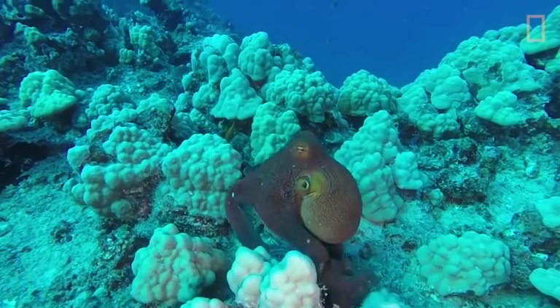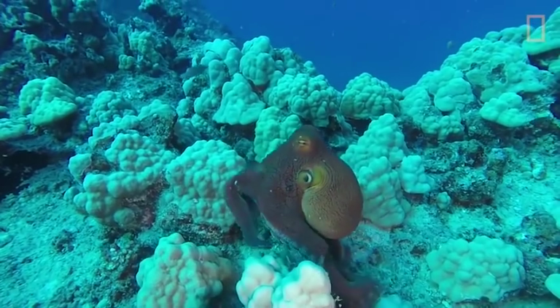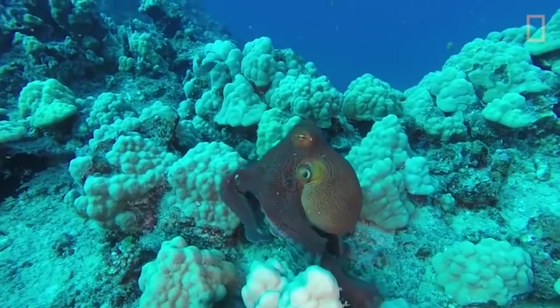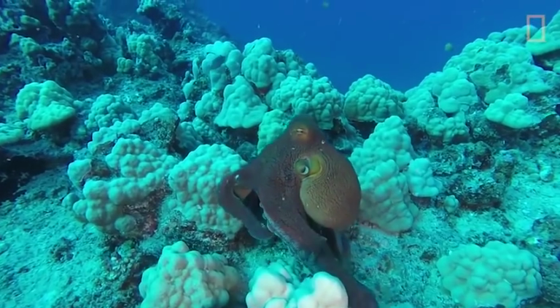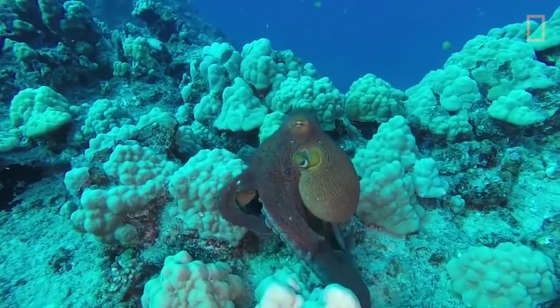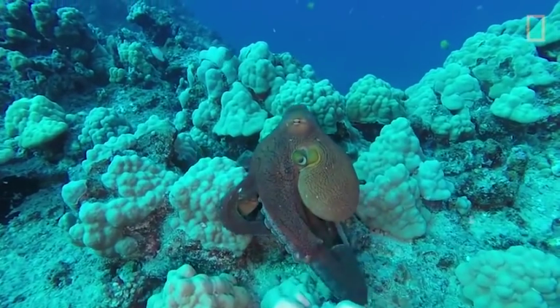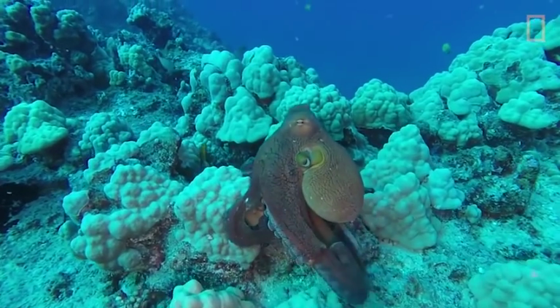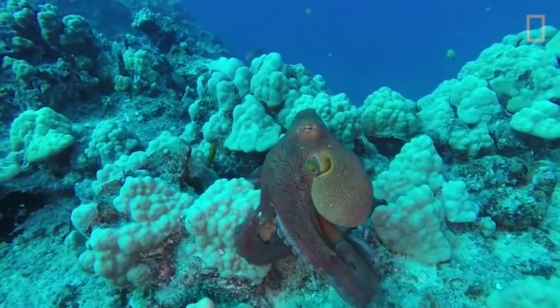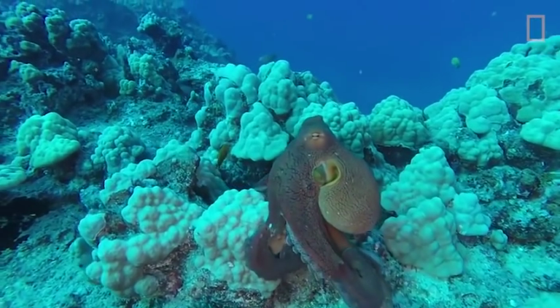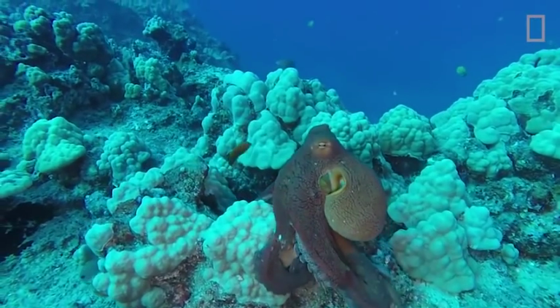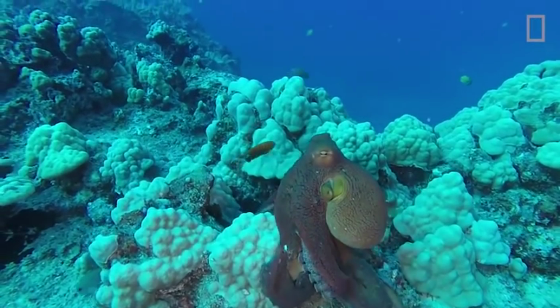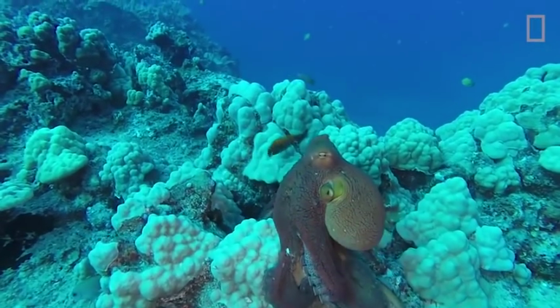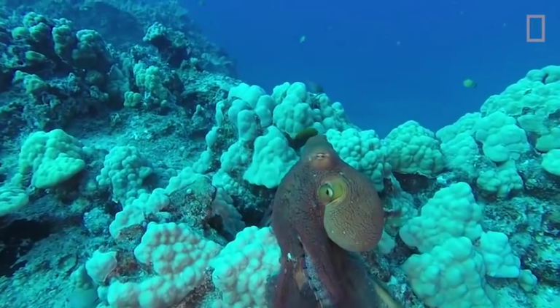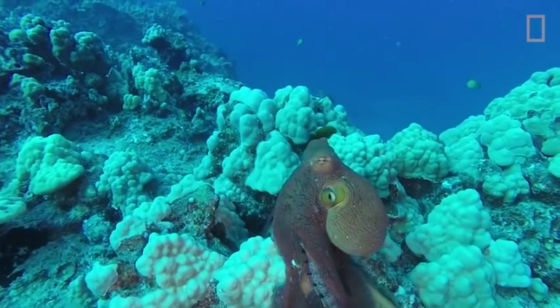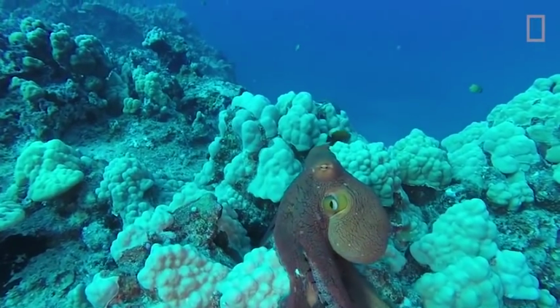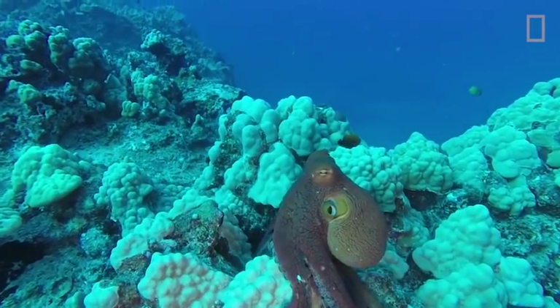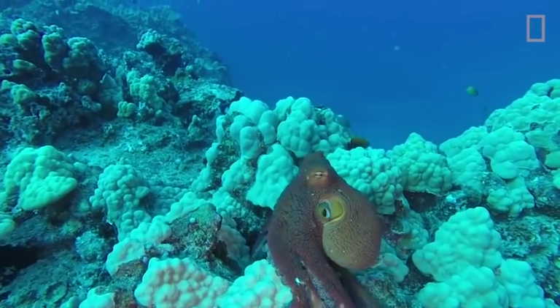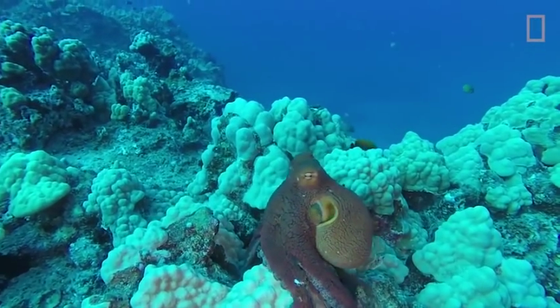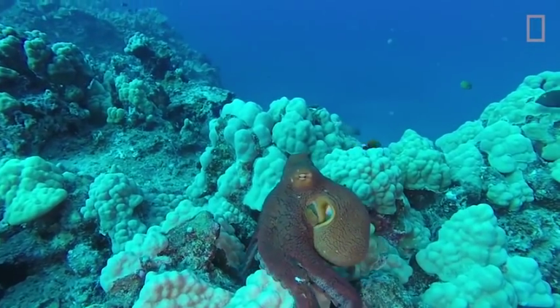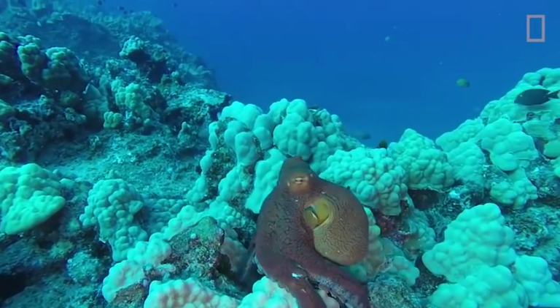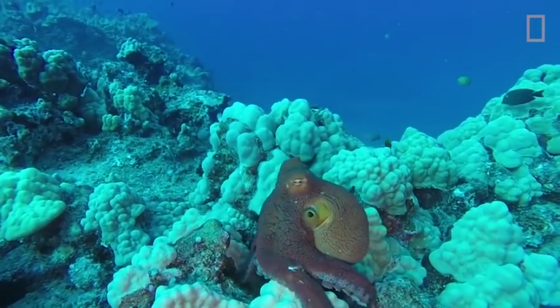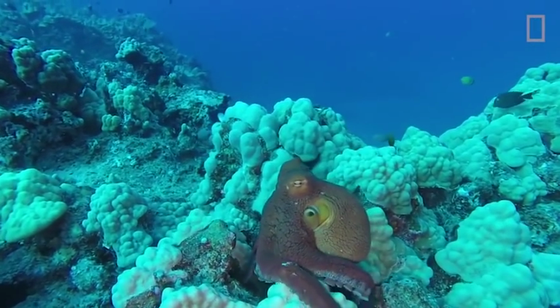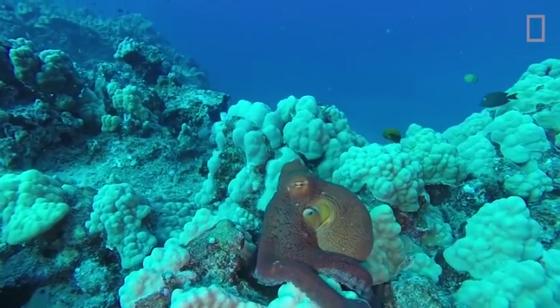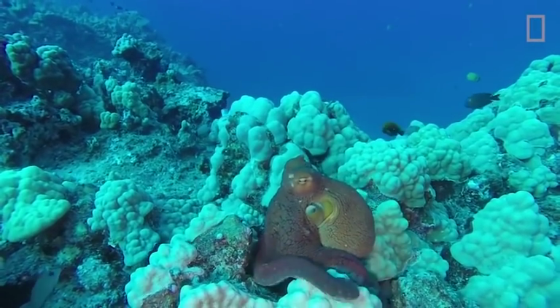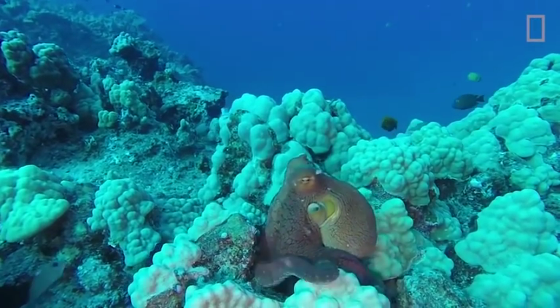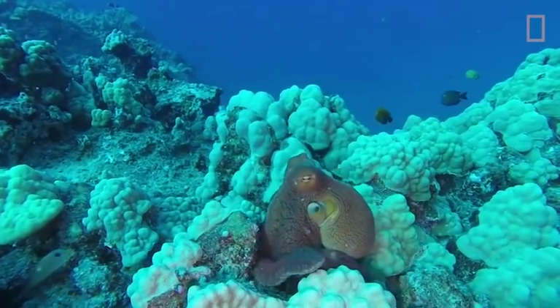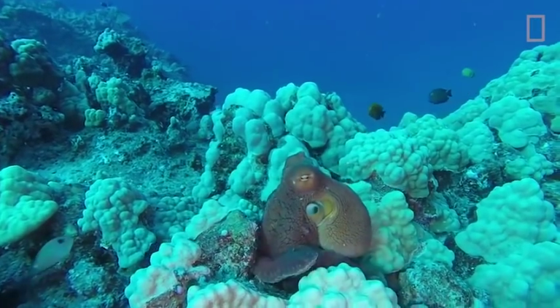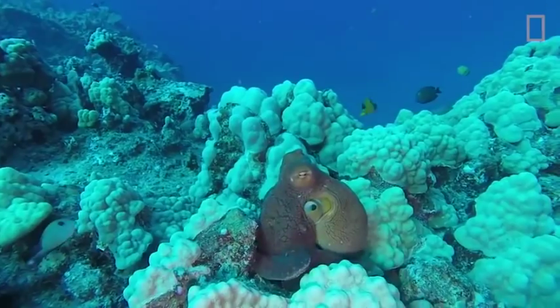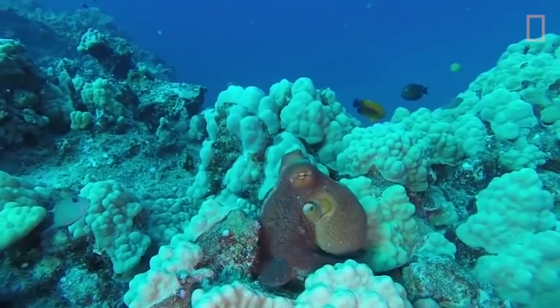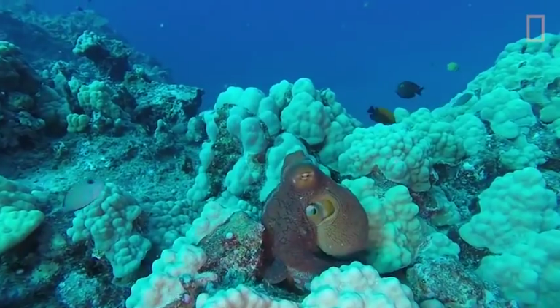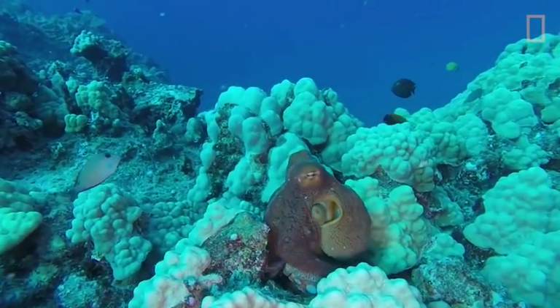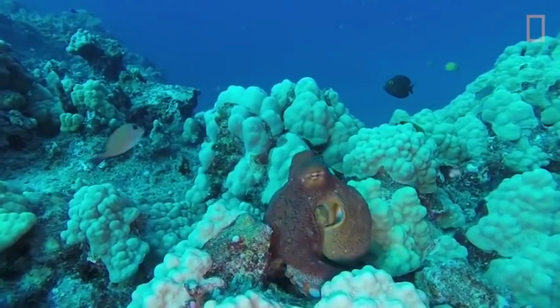In addition to camouflage, an octopus also uses its ink as a defensive and offensive tool.